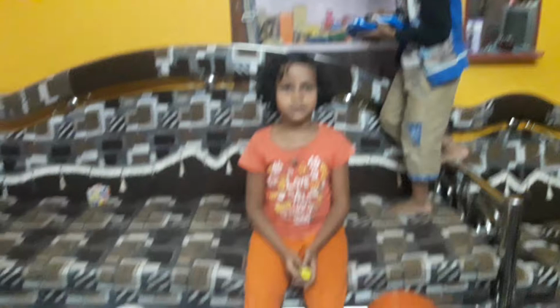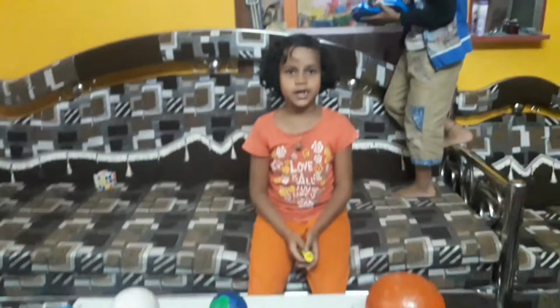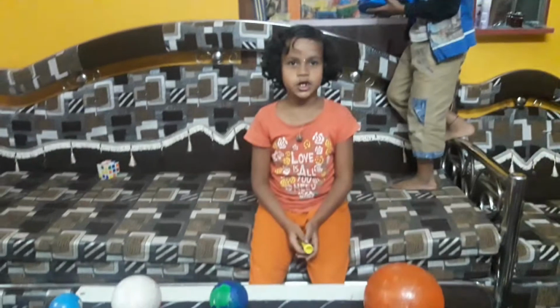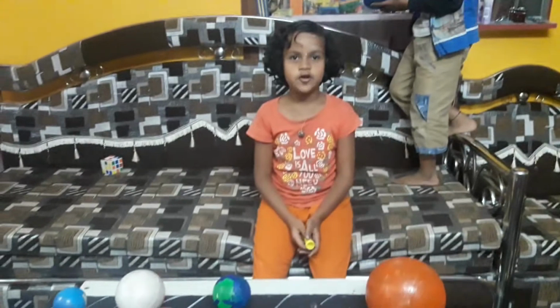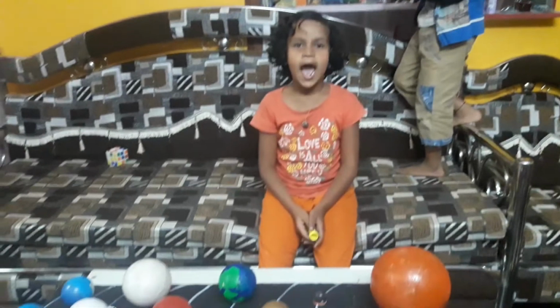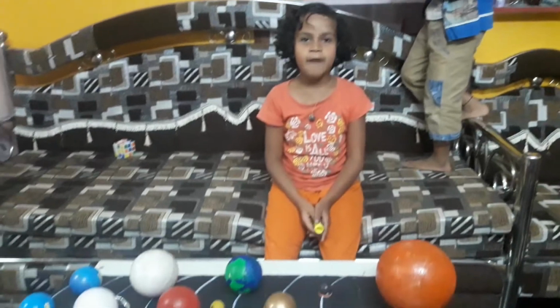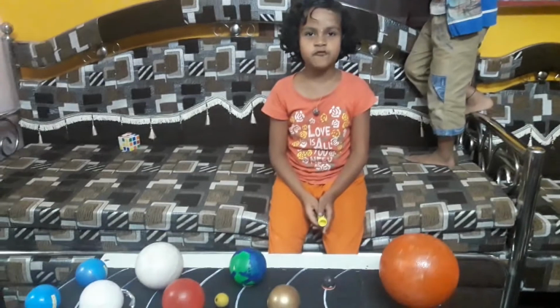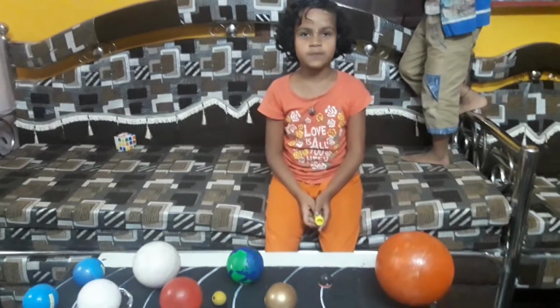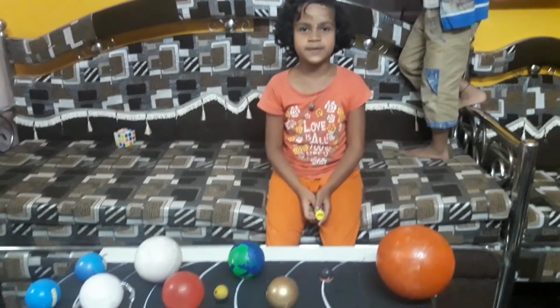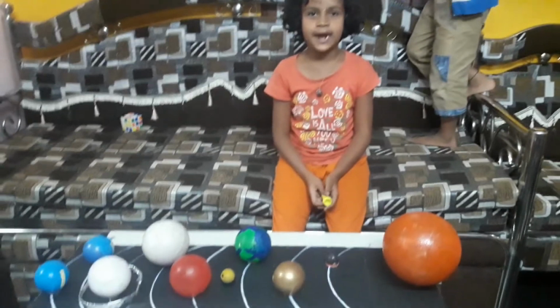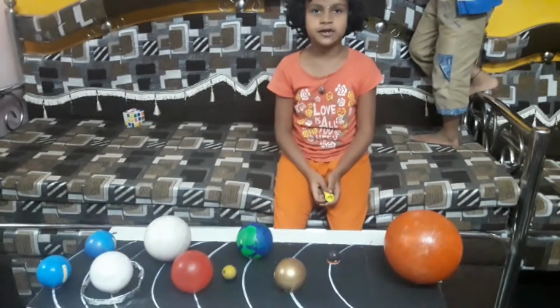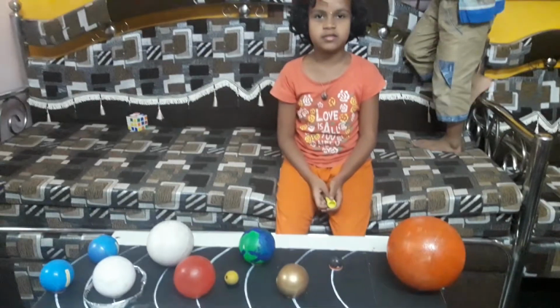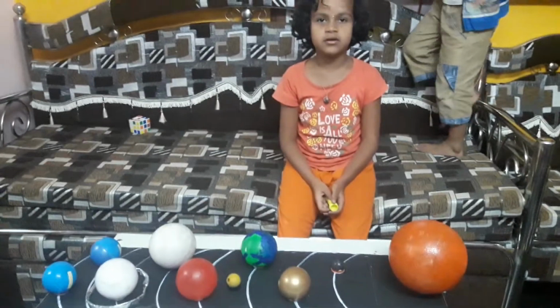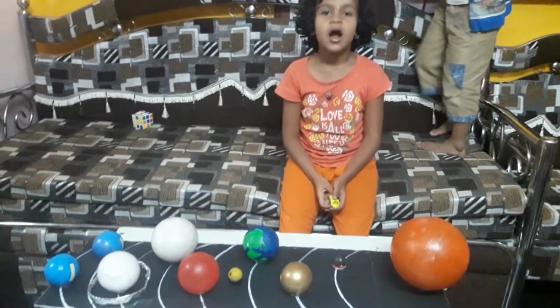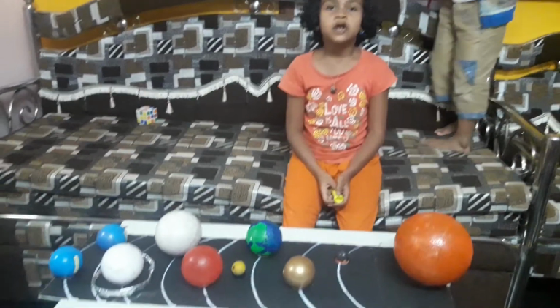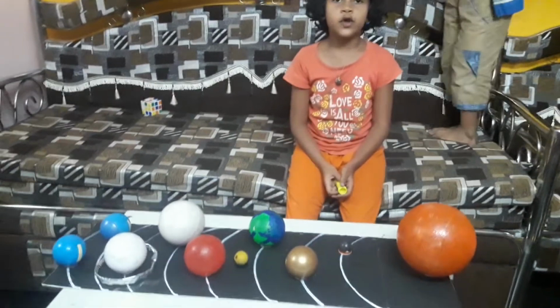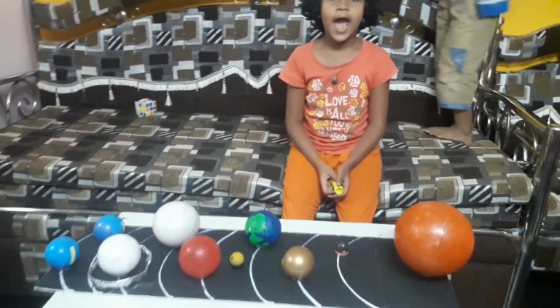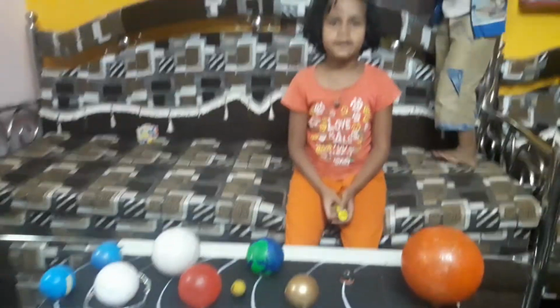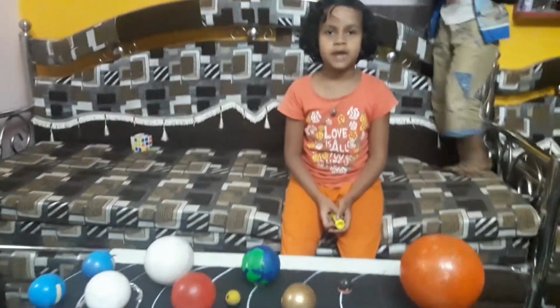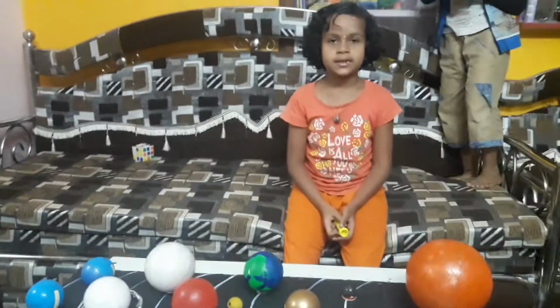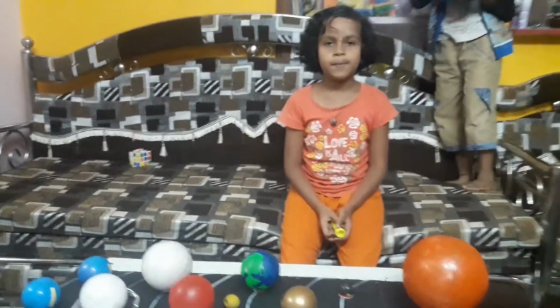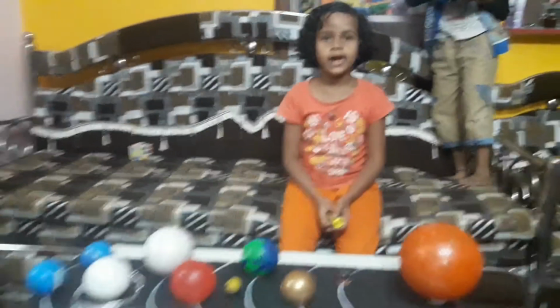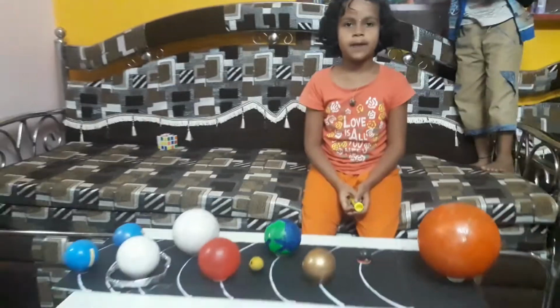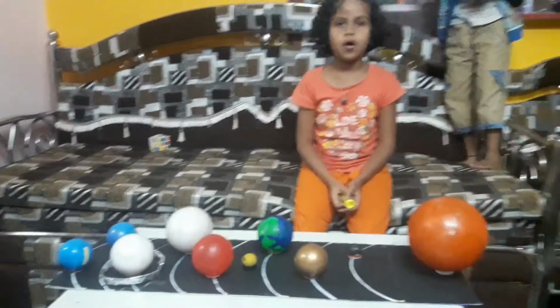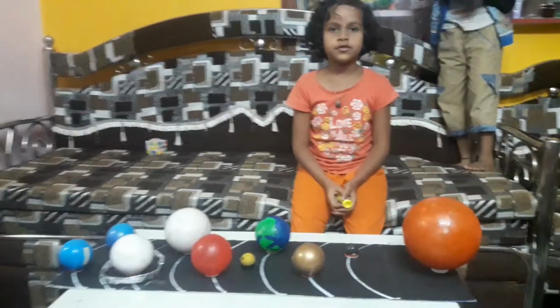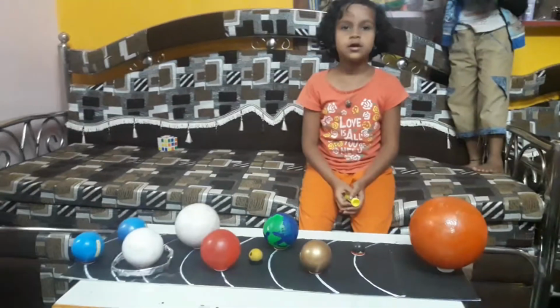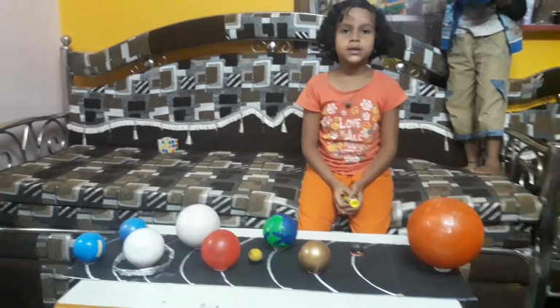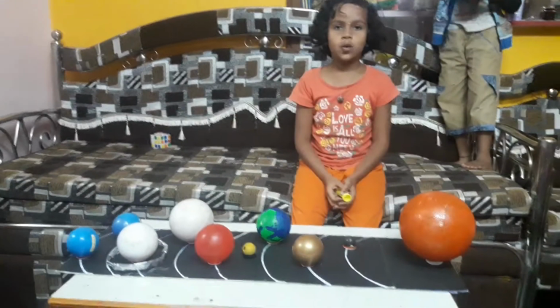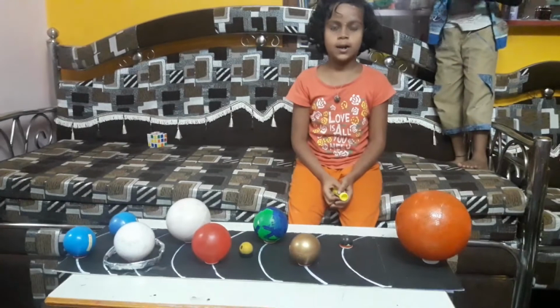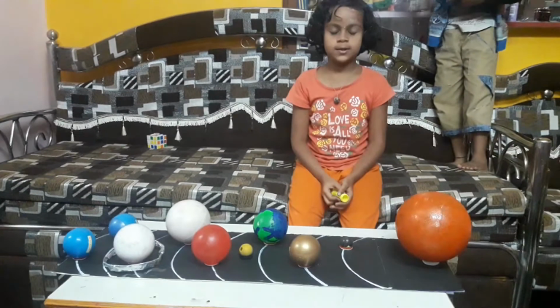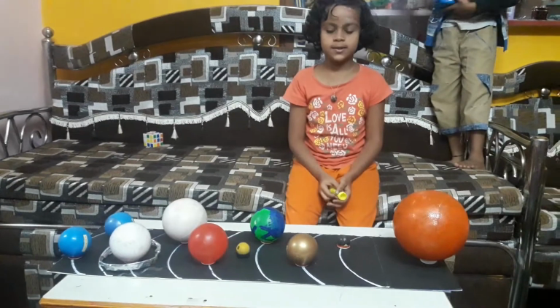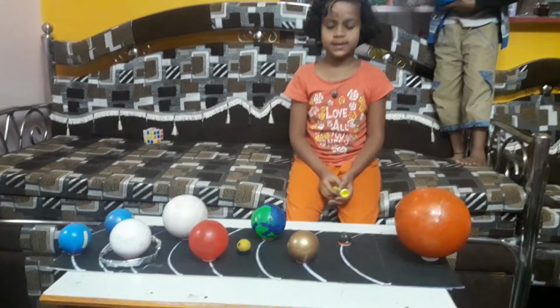My child, I am from Standard 2. Today I am going to explain about the solar system.